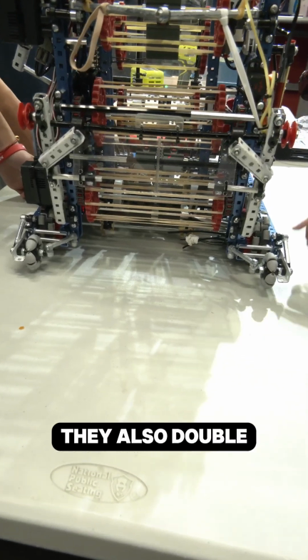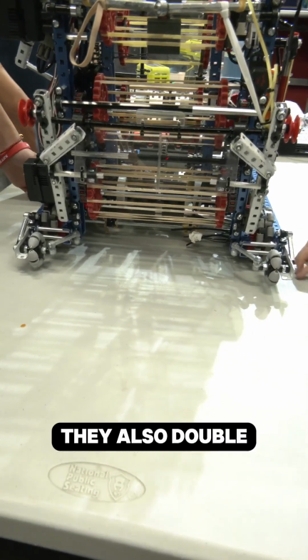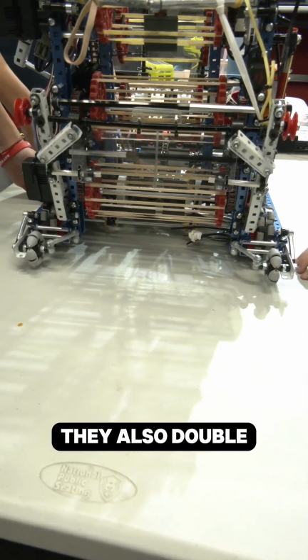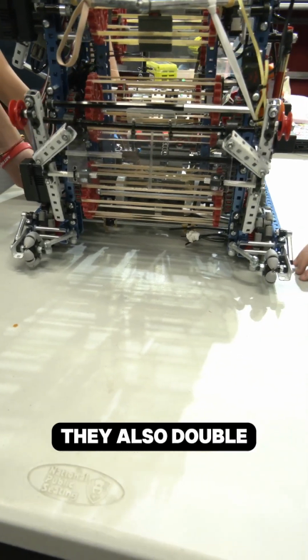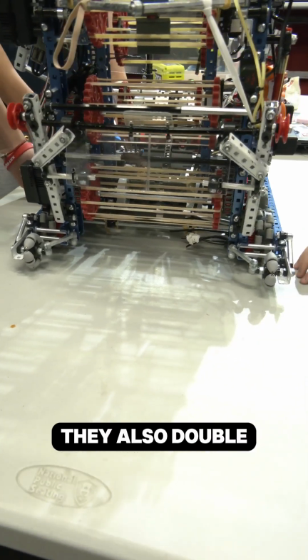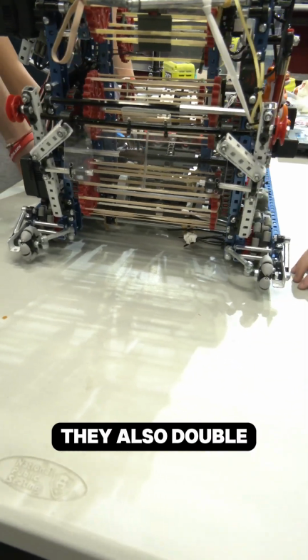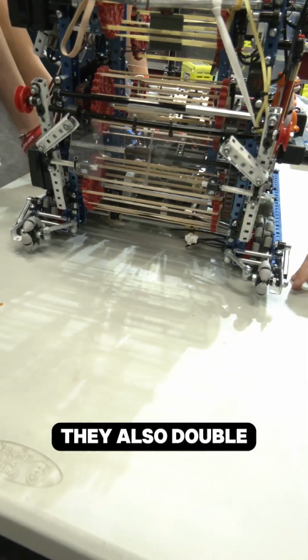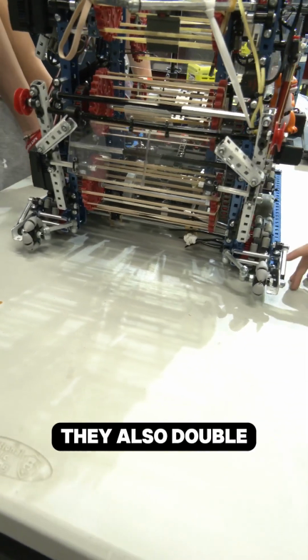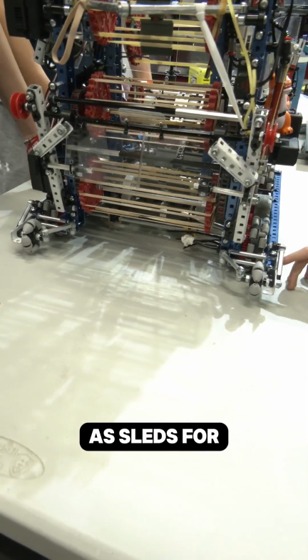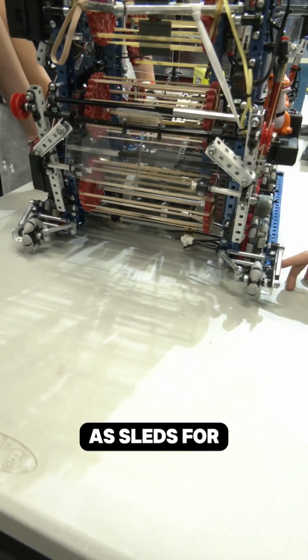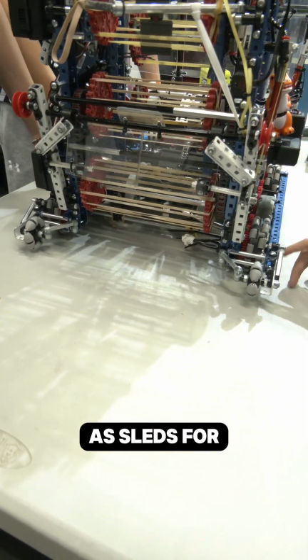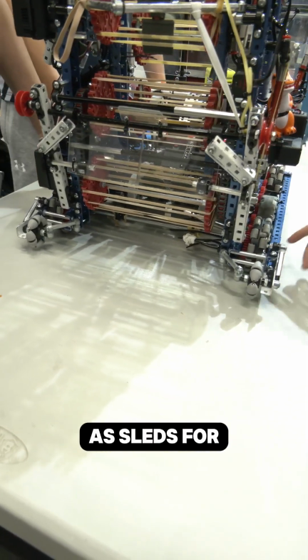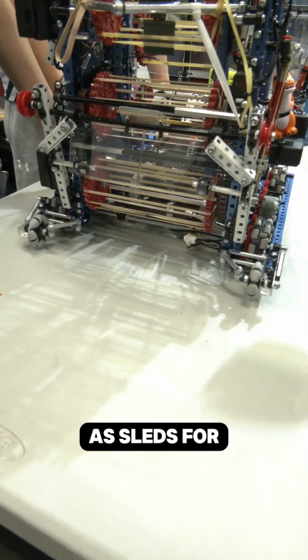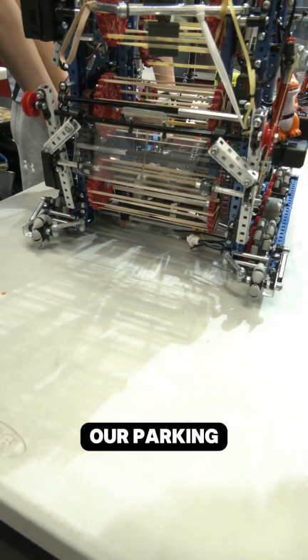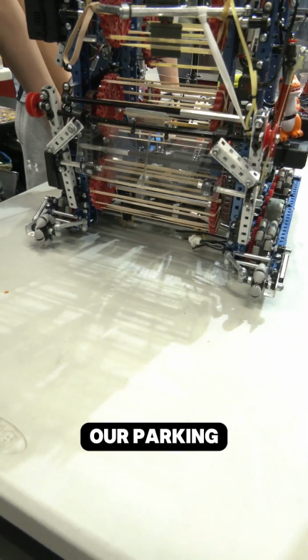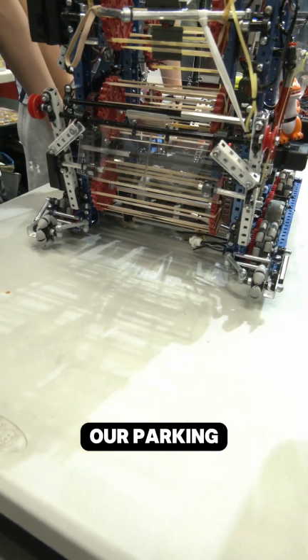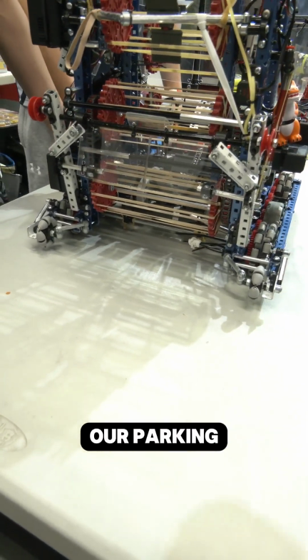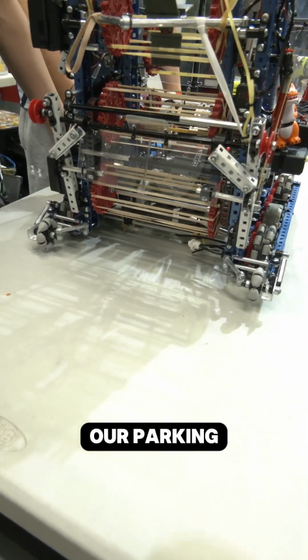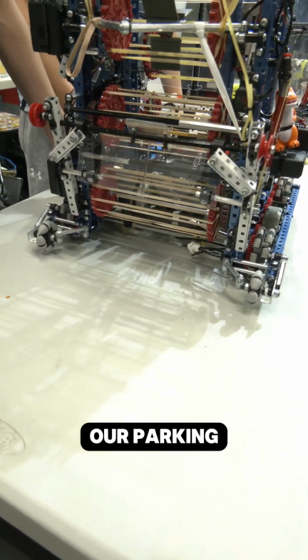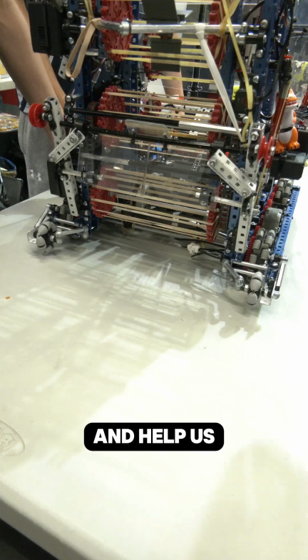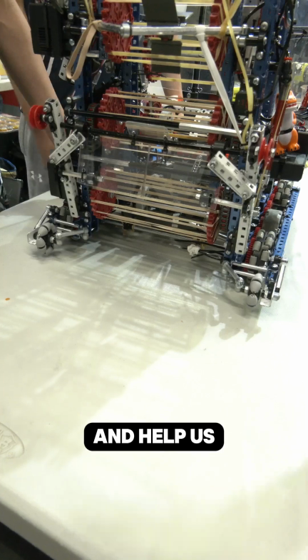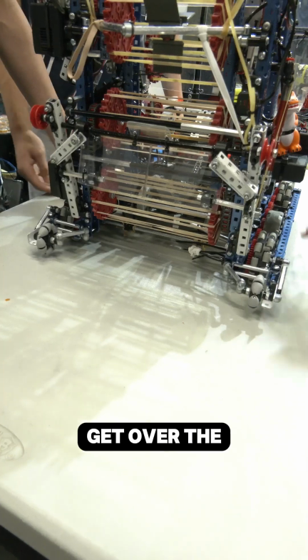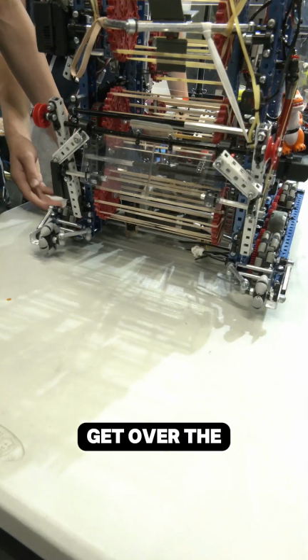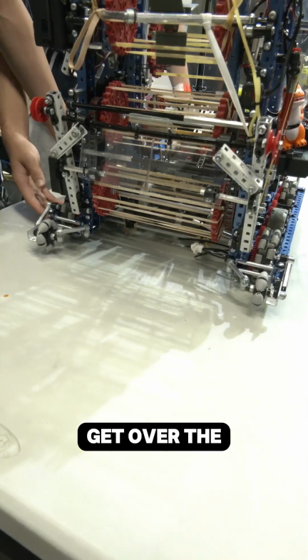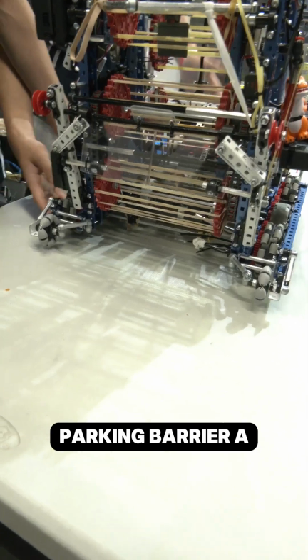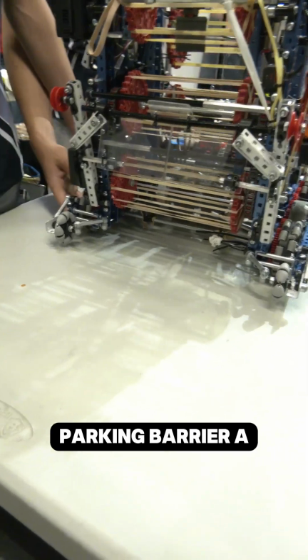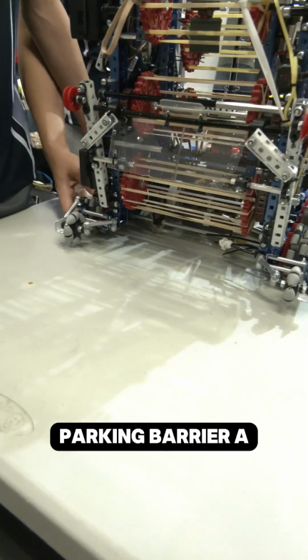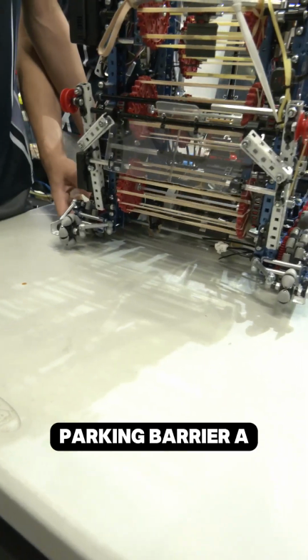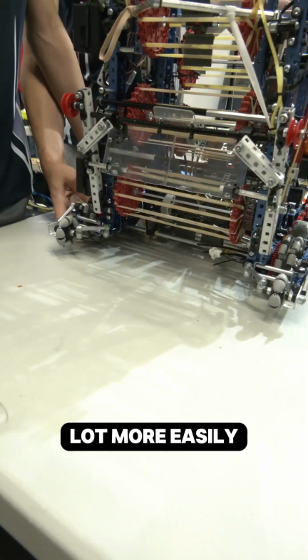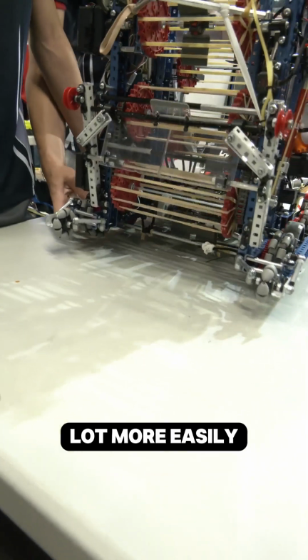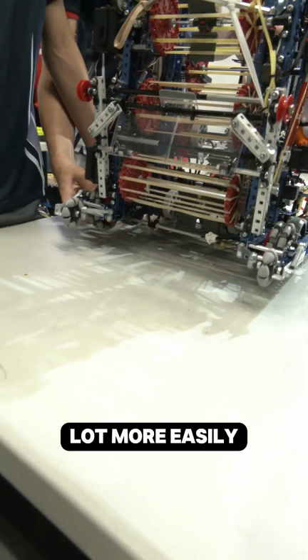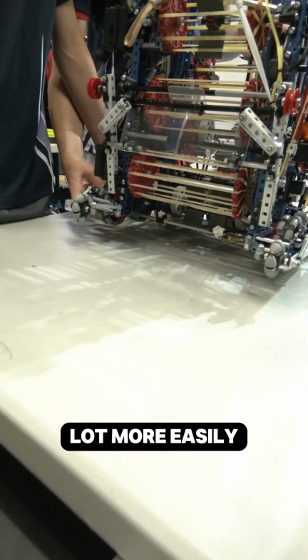They also double as sleds for our parking and help us get over the parking barrier a lot more easily.